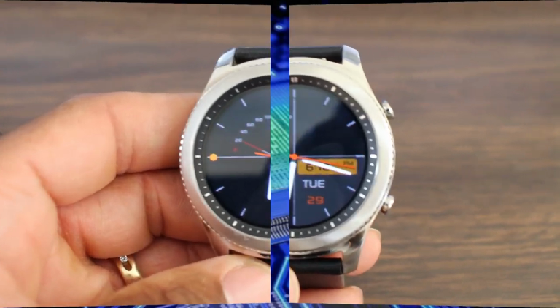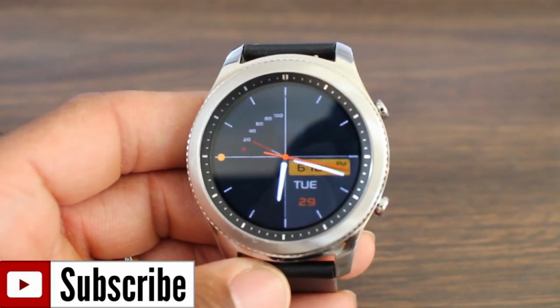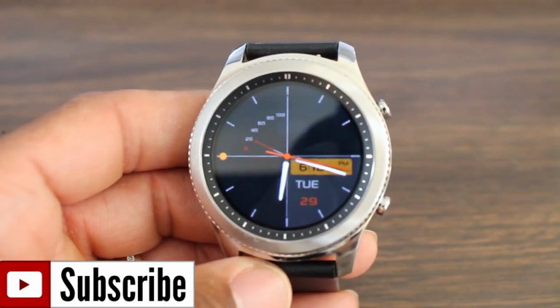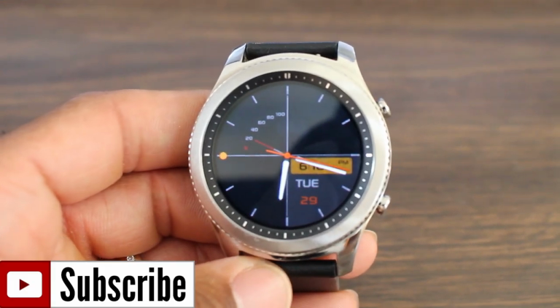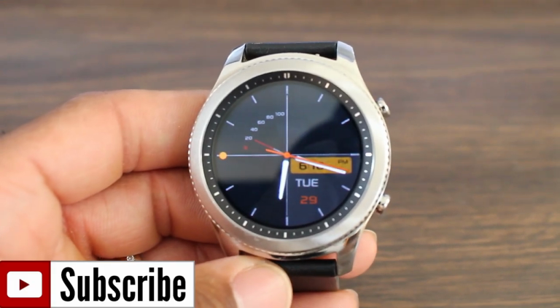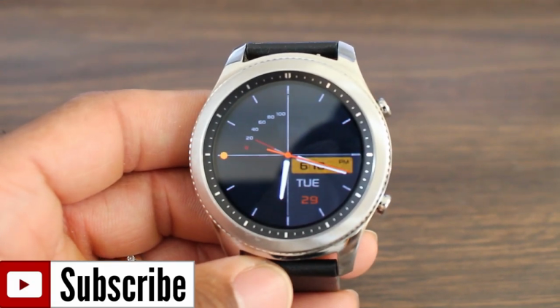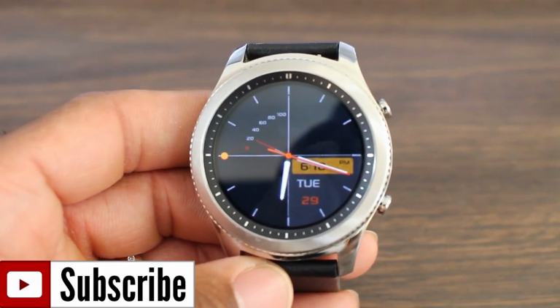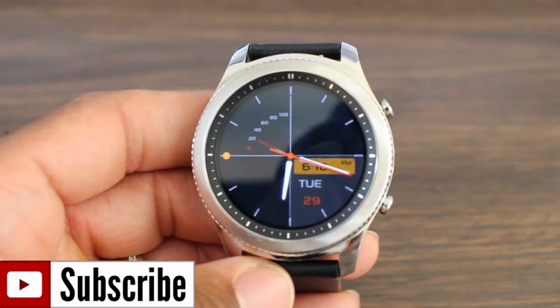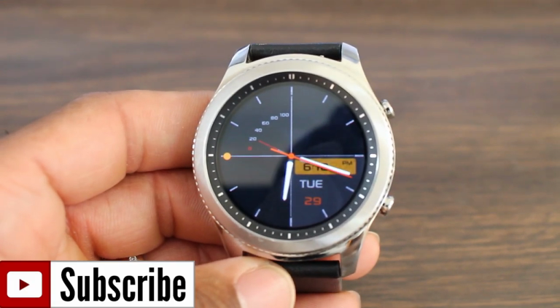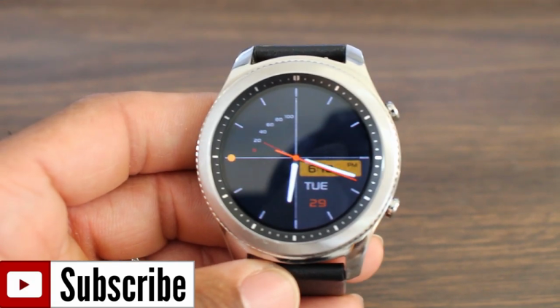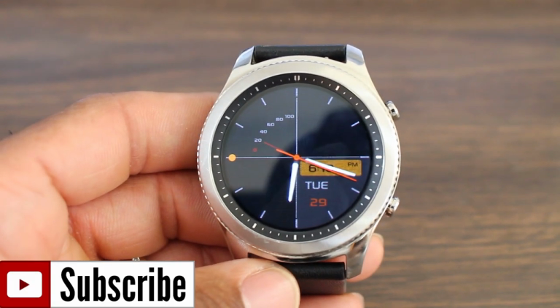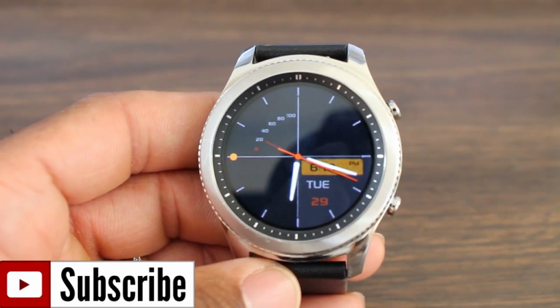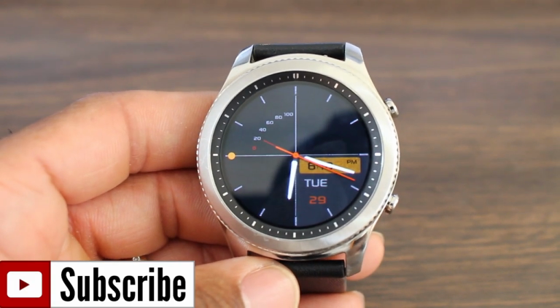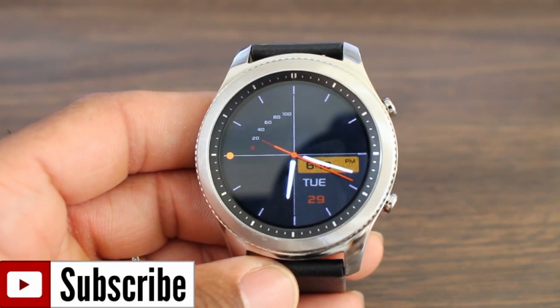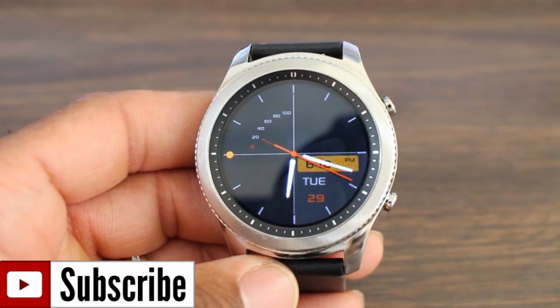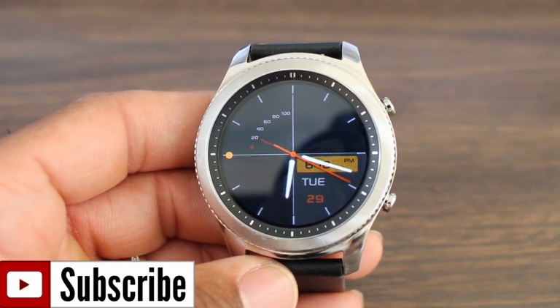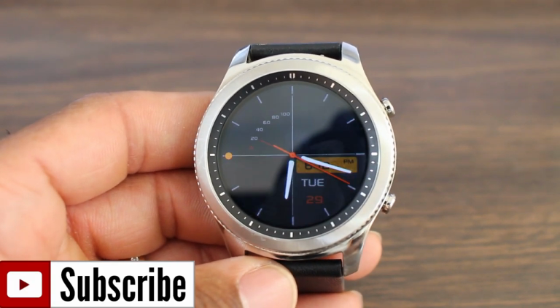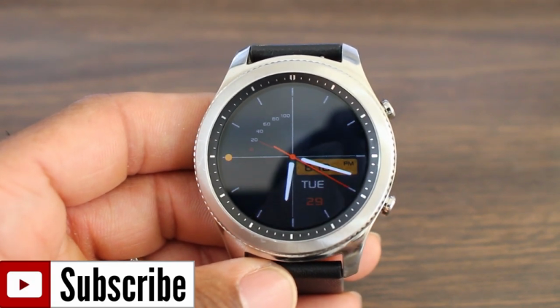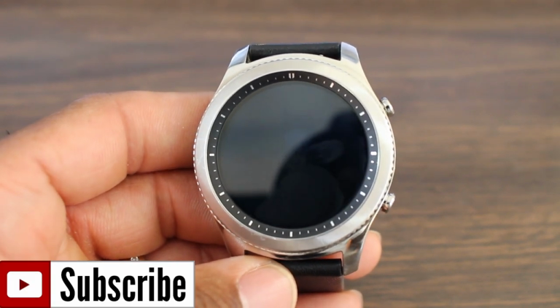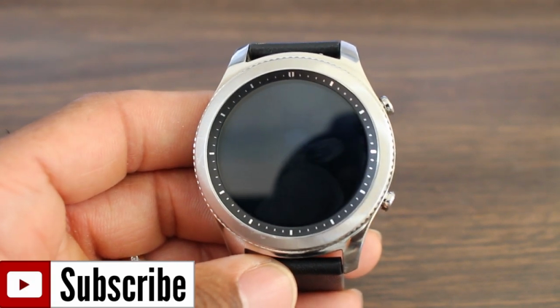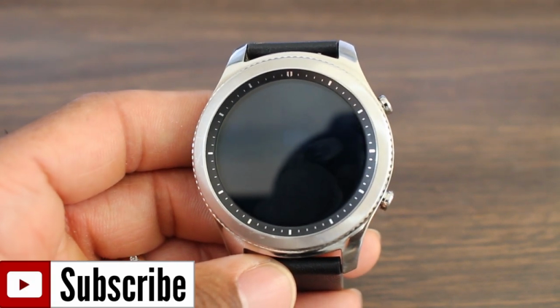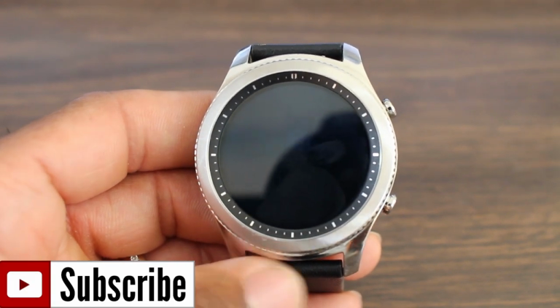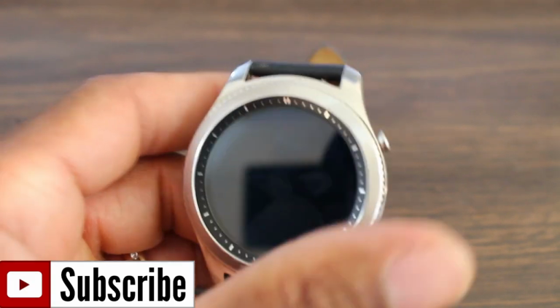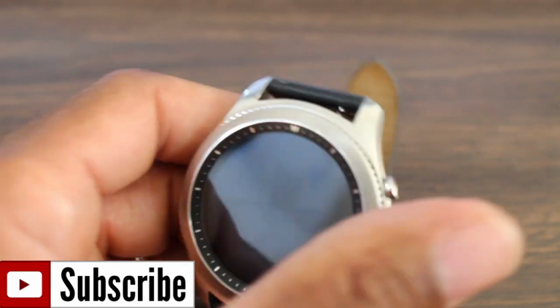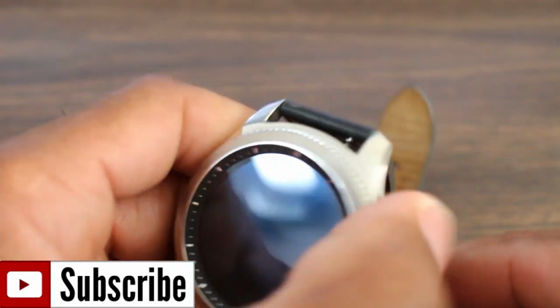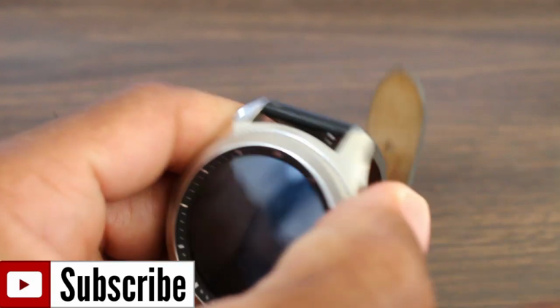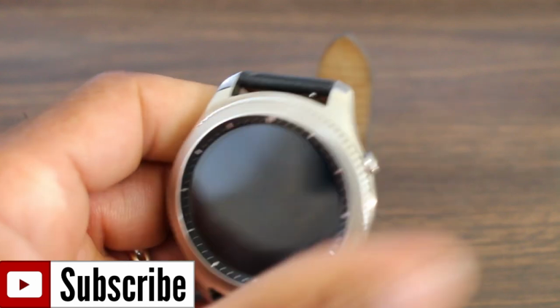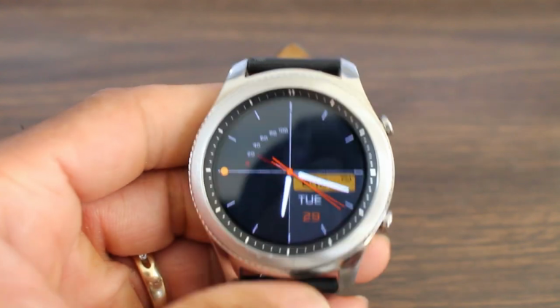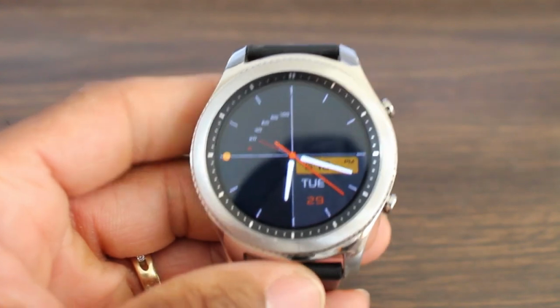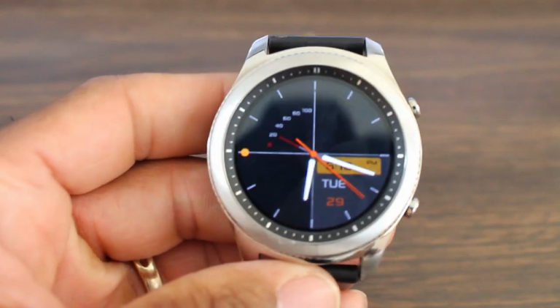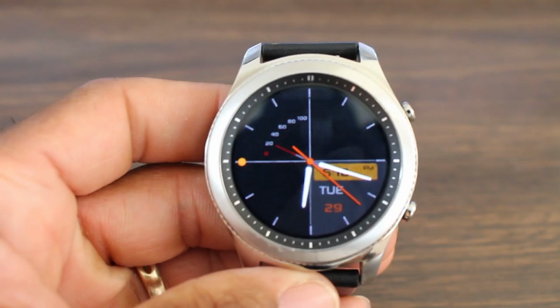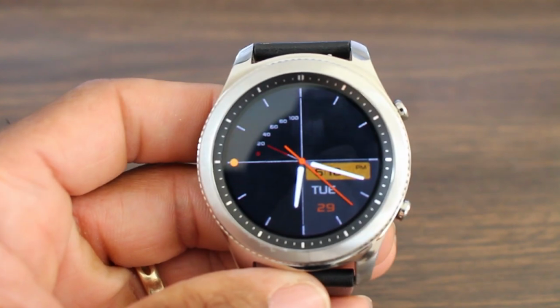Hey, what's up guys, welcome back for another video. I'm back with some more Gear watch faces.